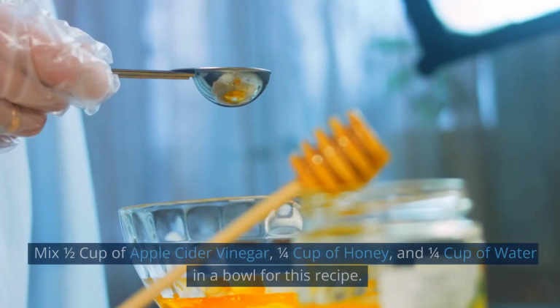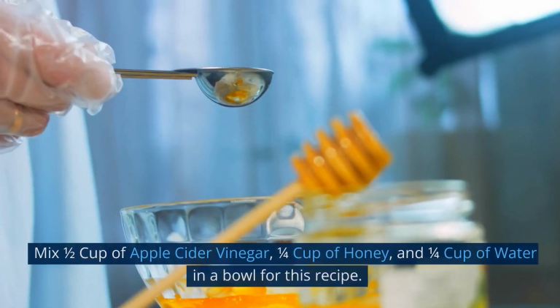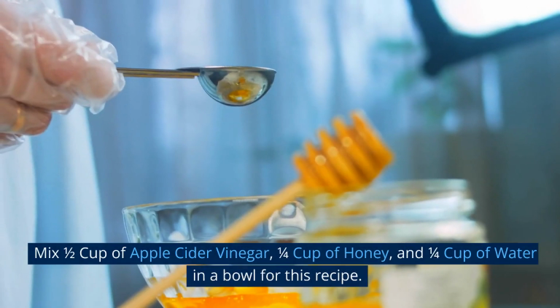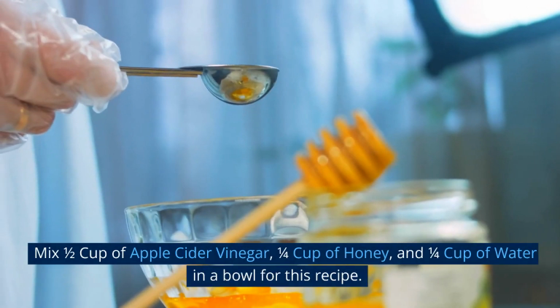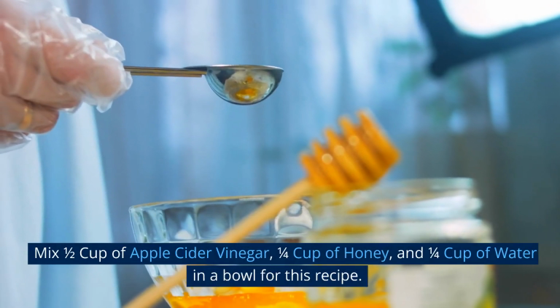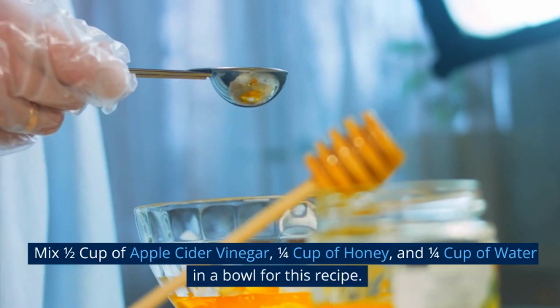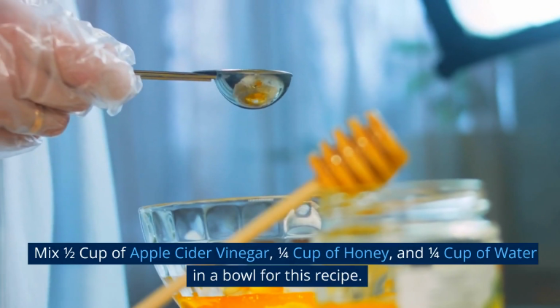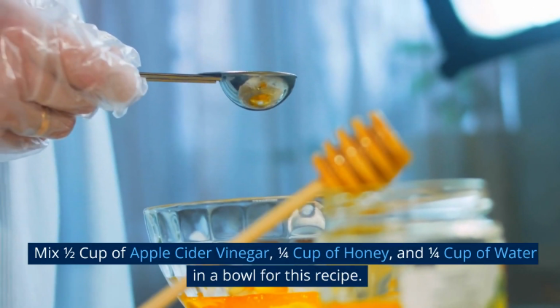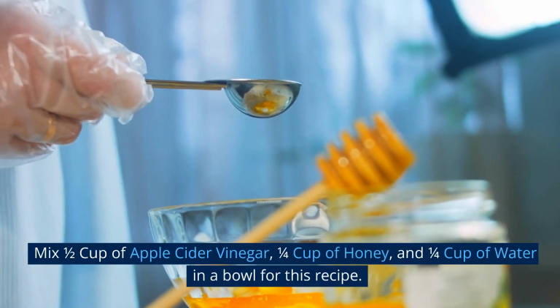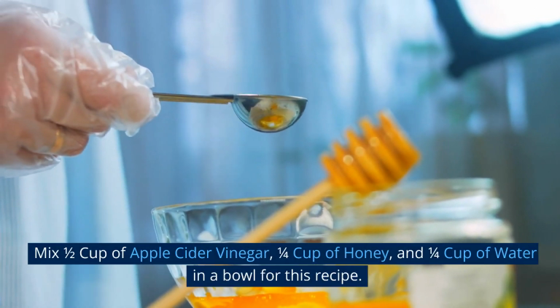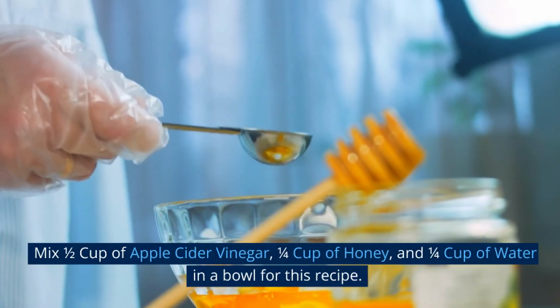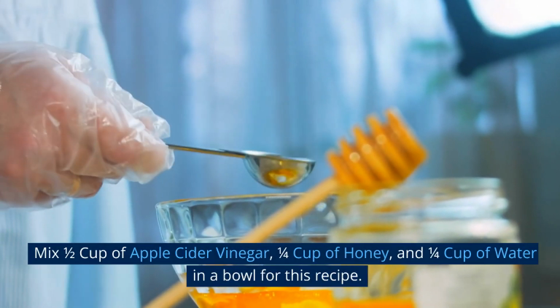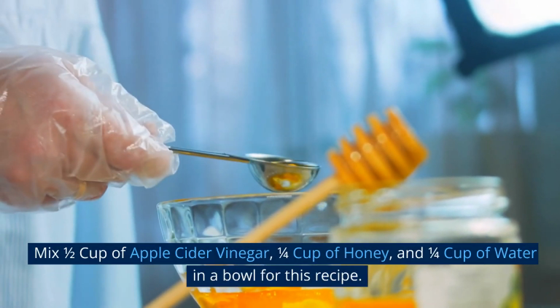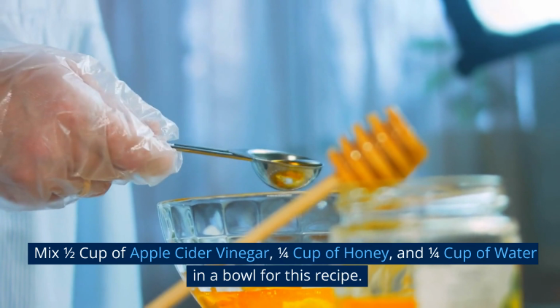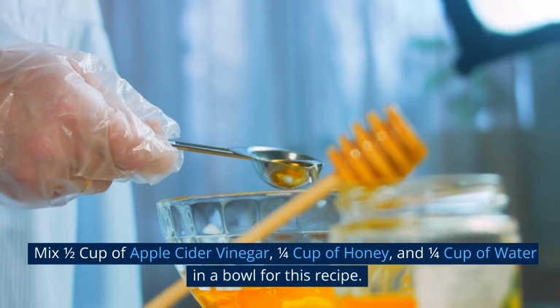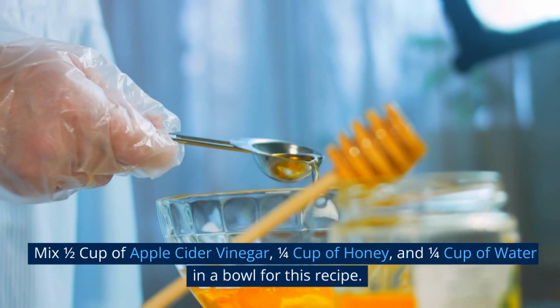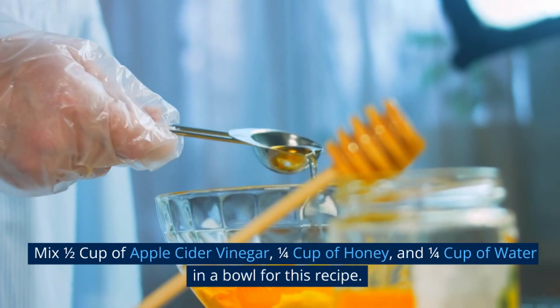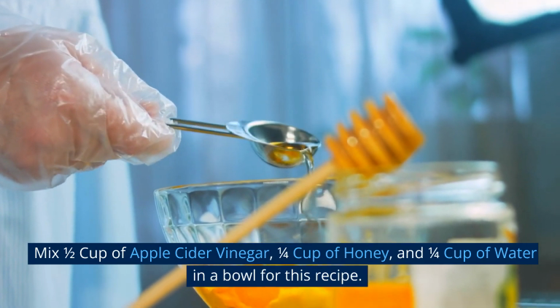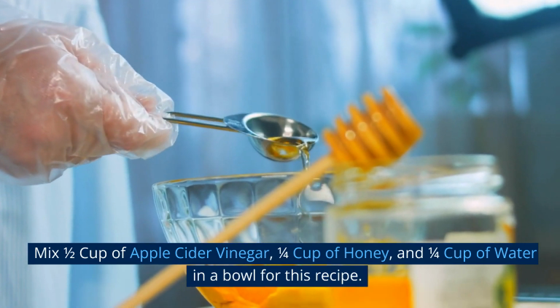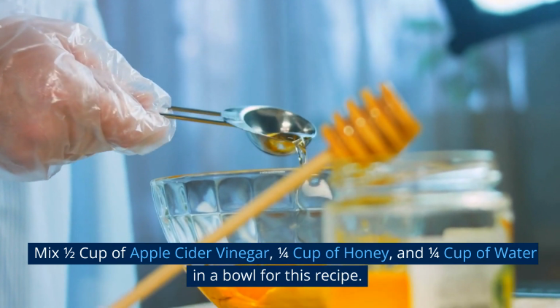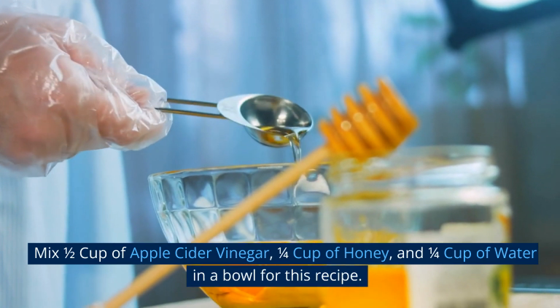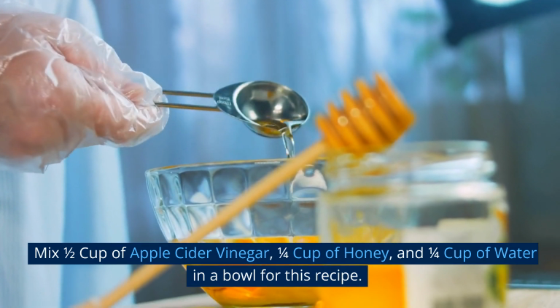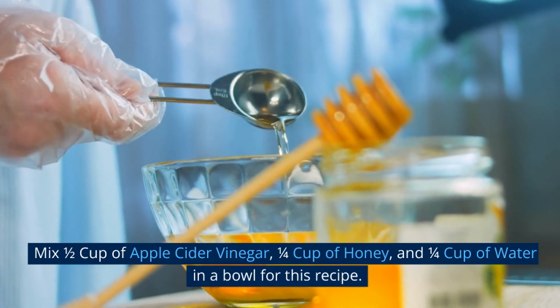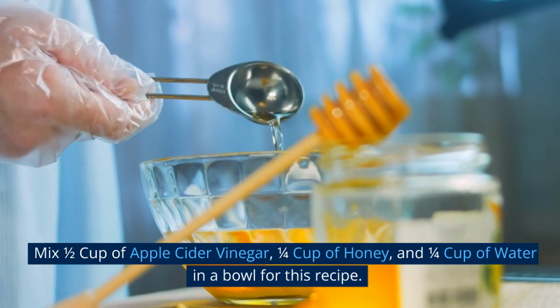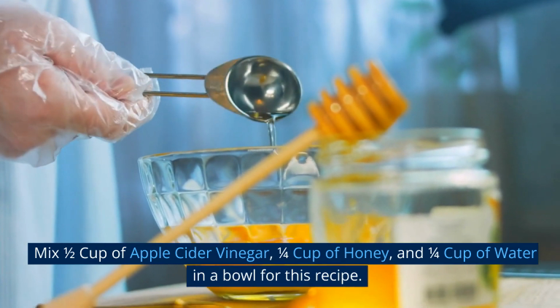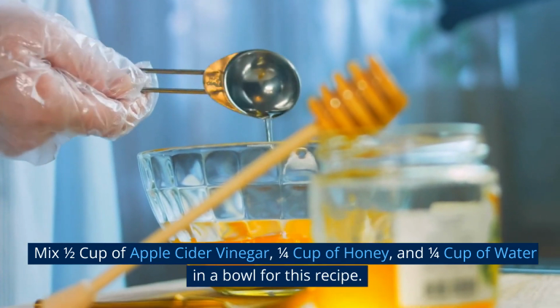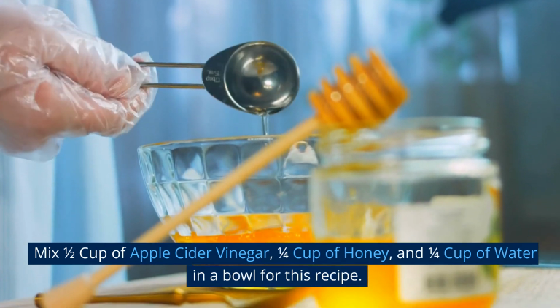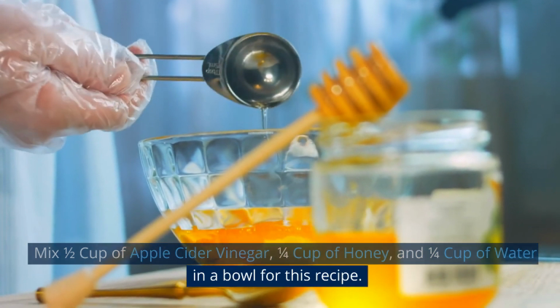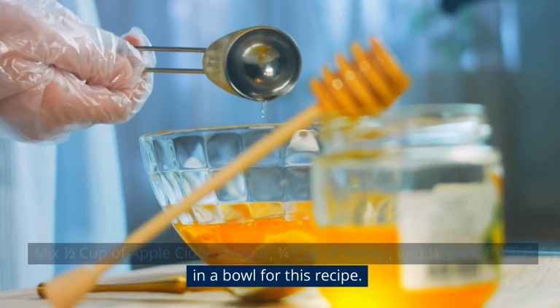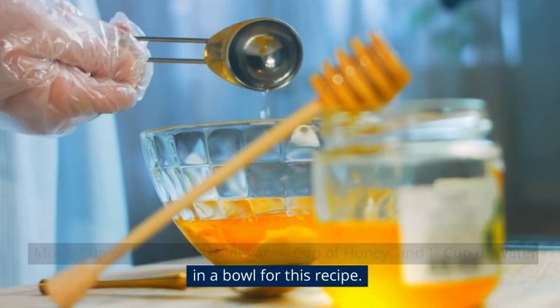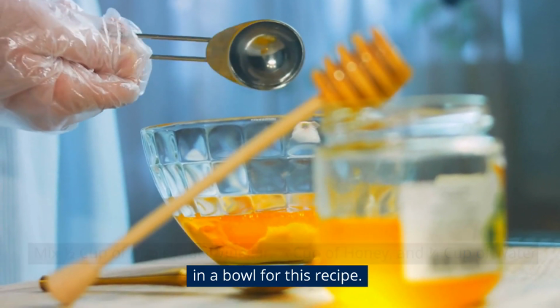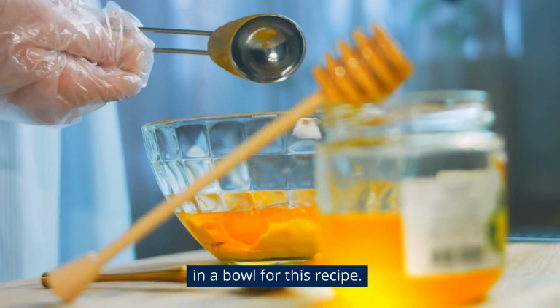Mix 1/2 cup of apple cider vinegar, 1/4 cup of honey, and 1/4 cup of water in a bowl for this recipe.